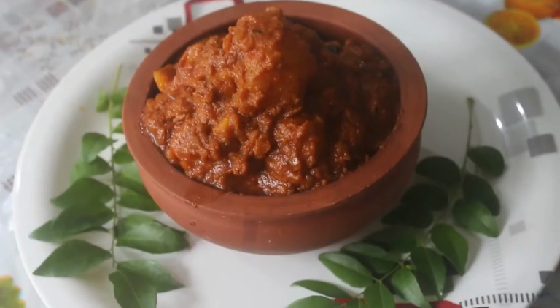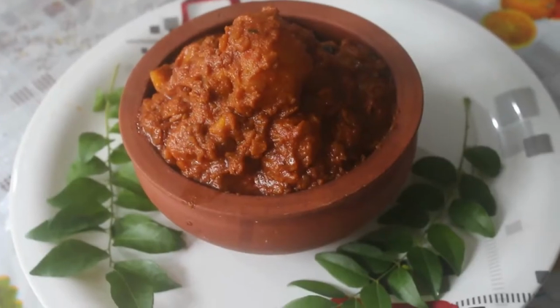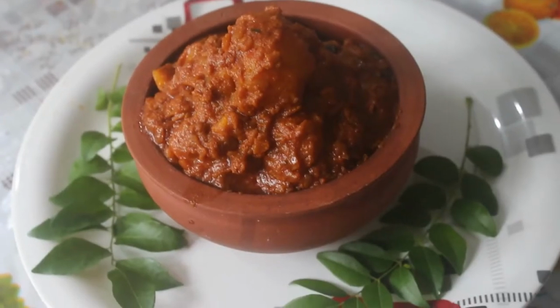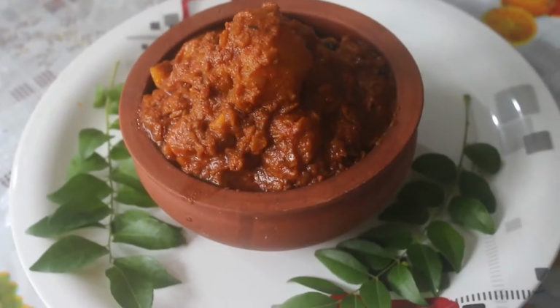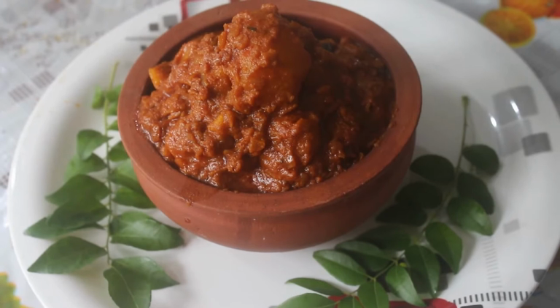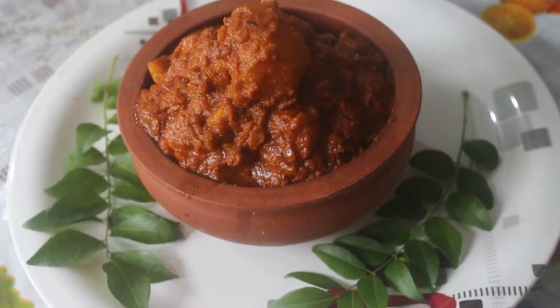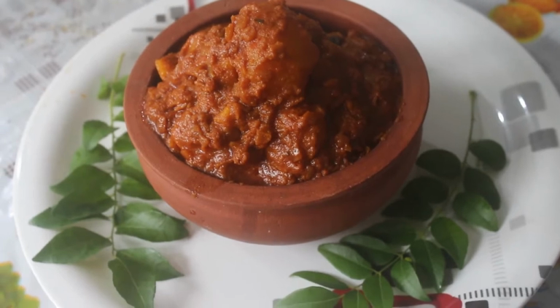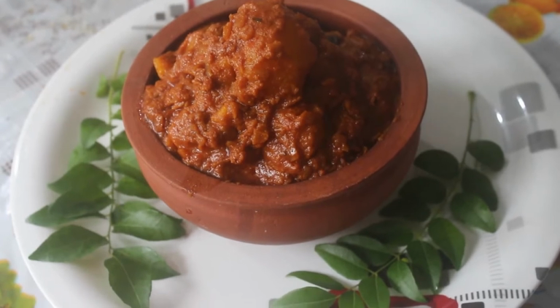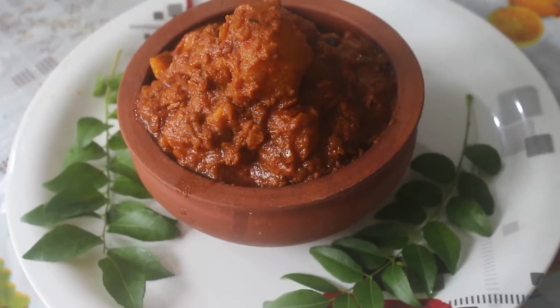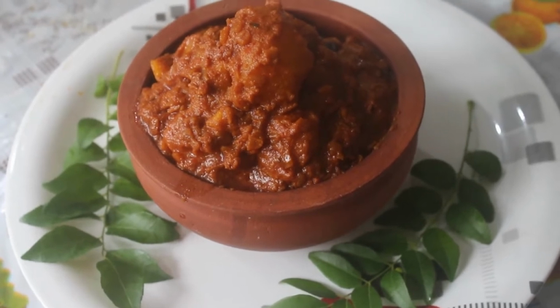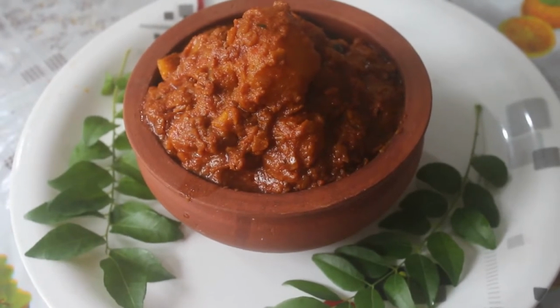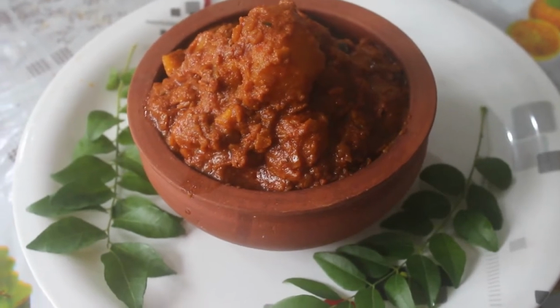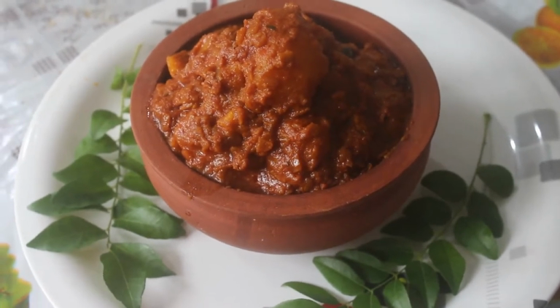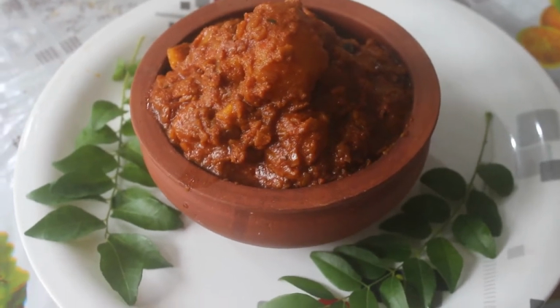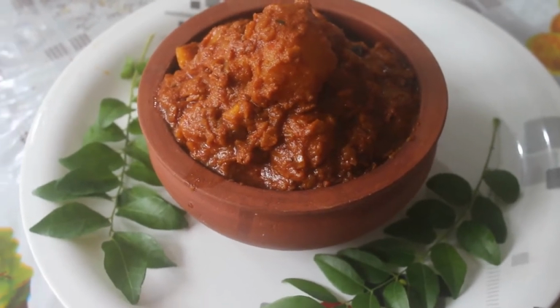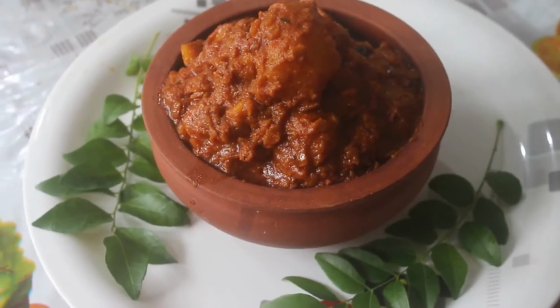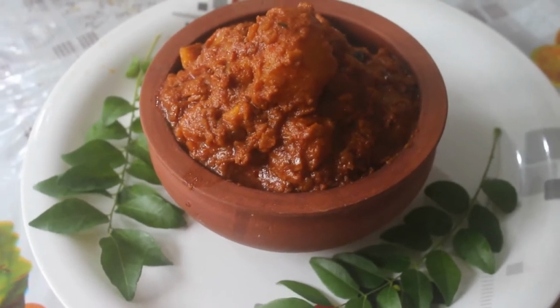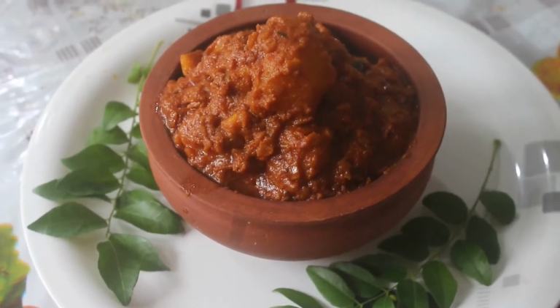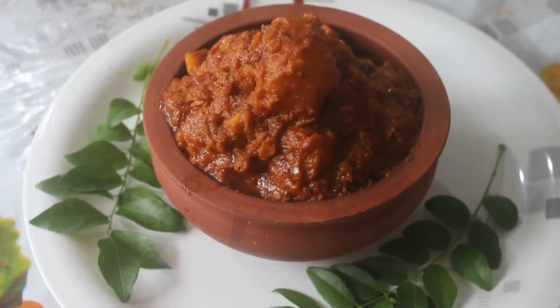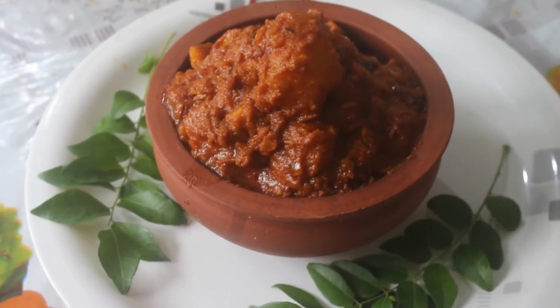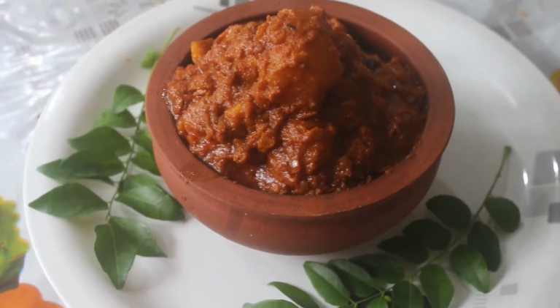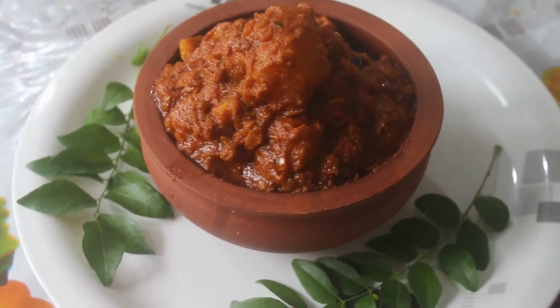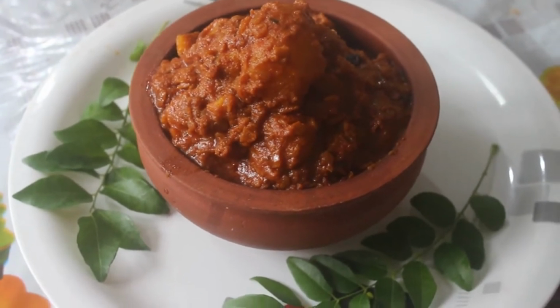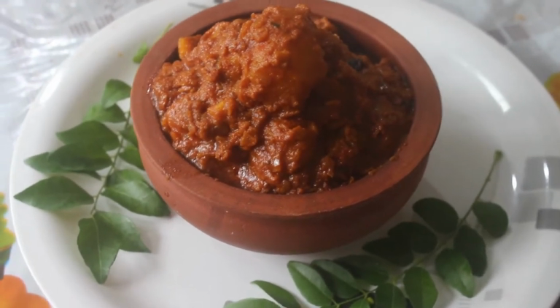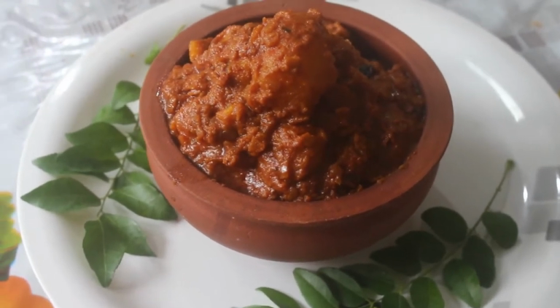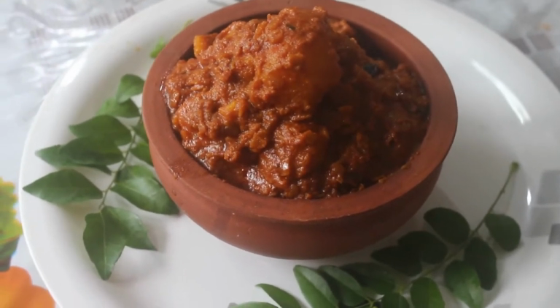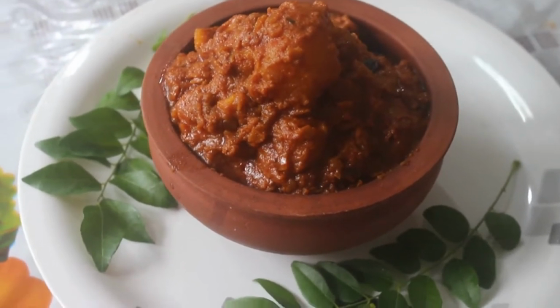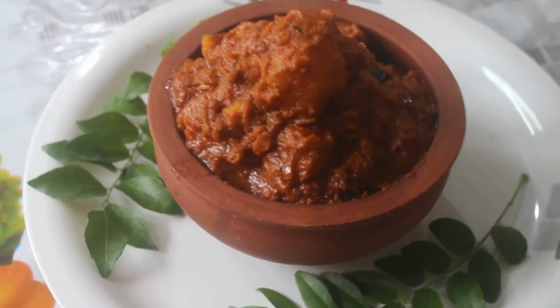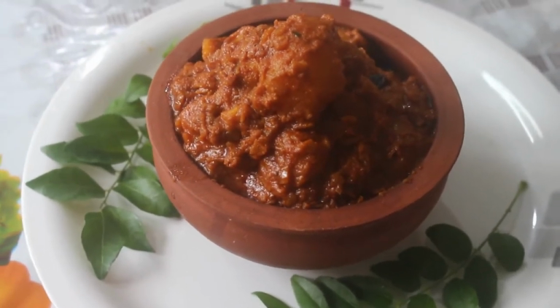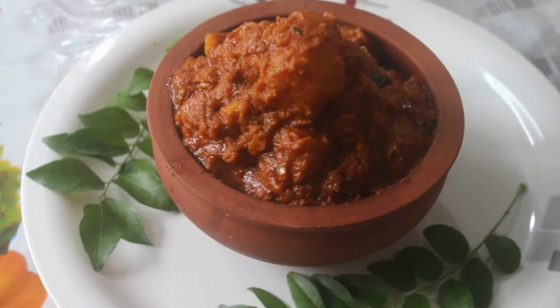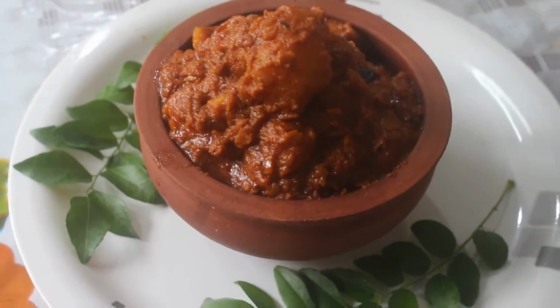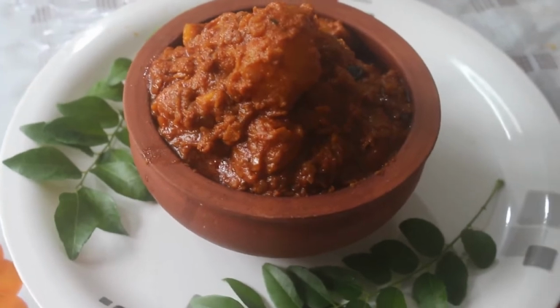Welcome back to EZ Kitchen. Today we will talk about a tasty North Indian Alu Masala.